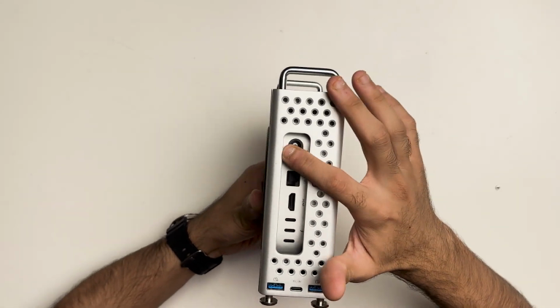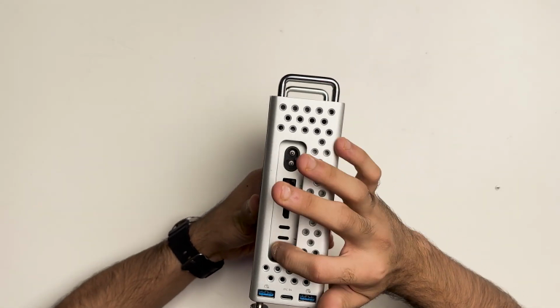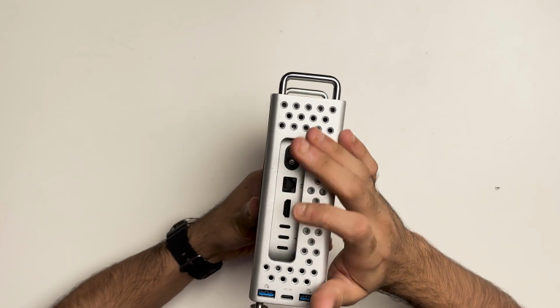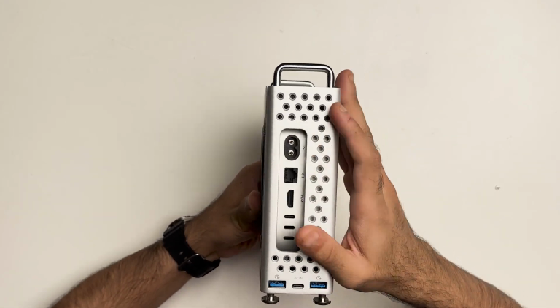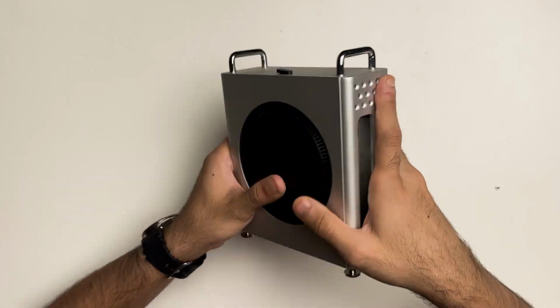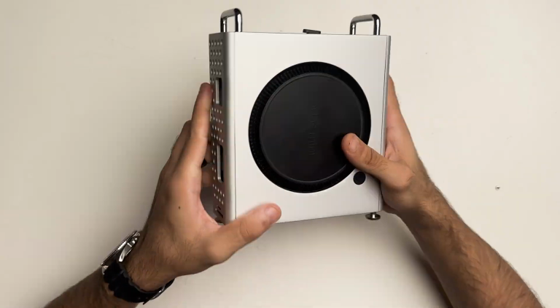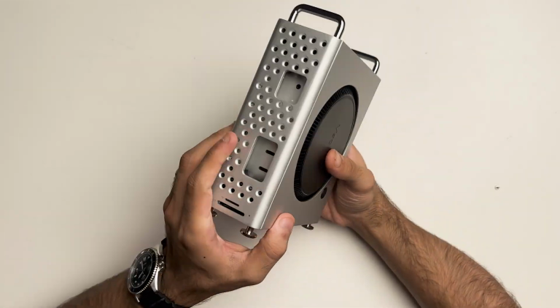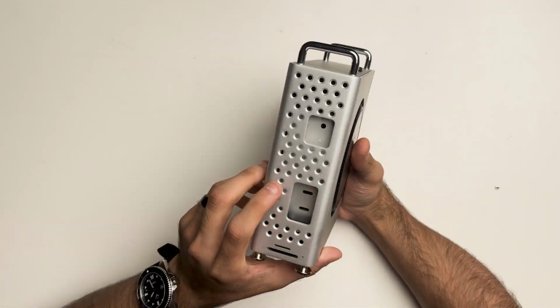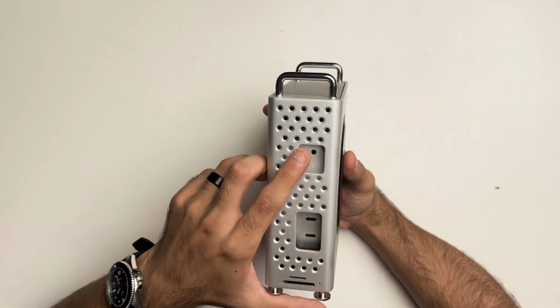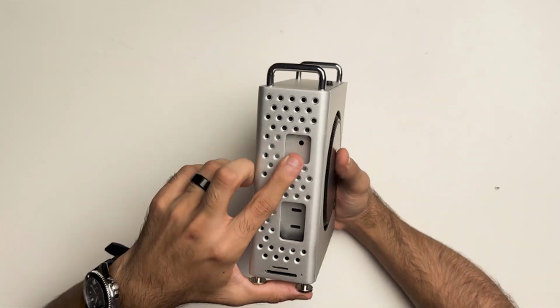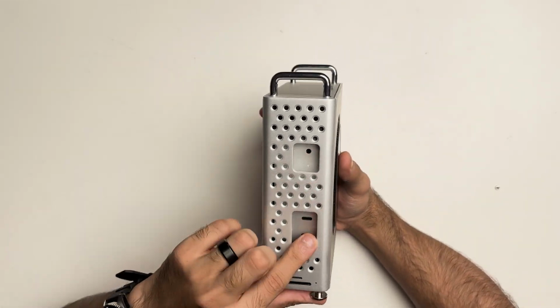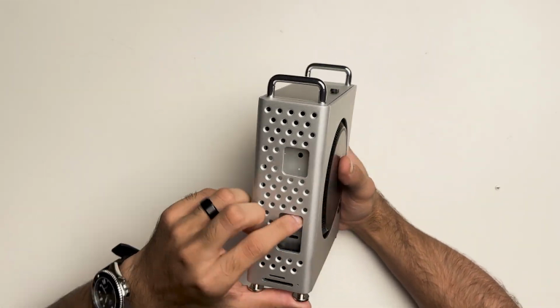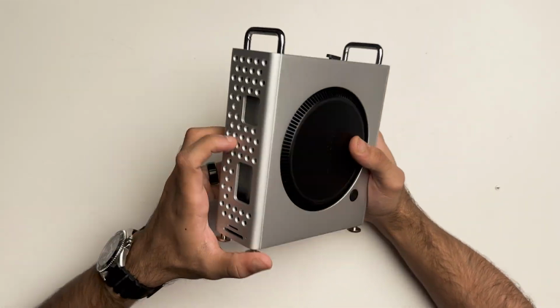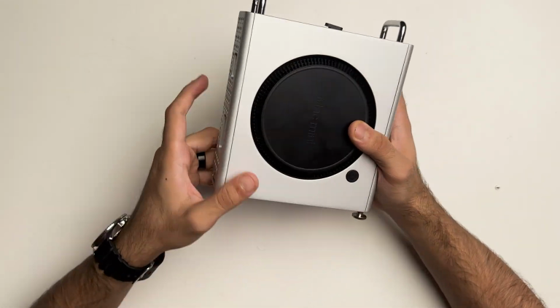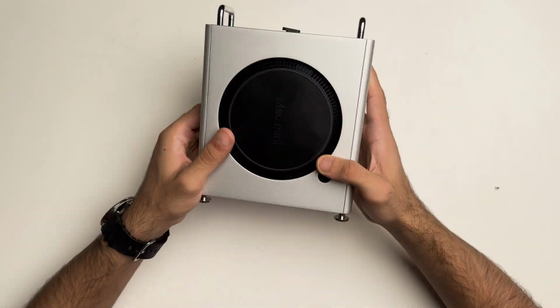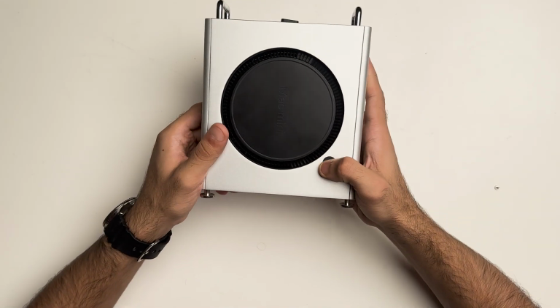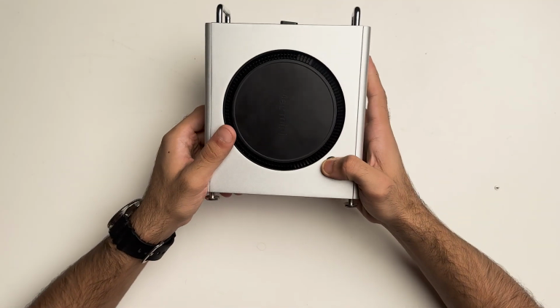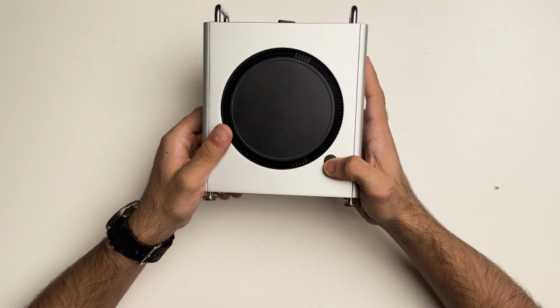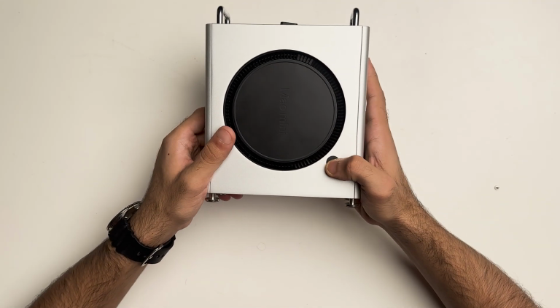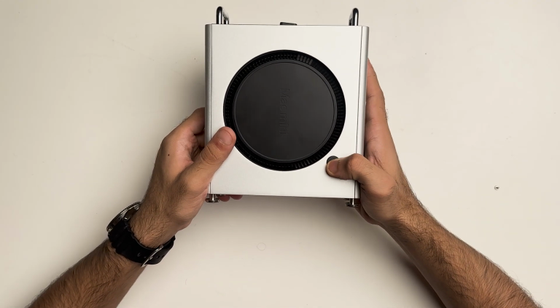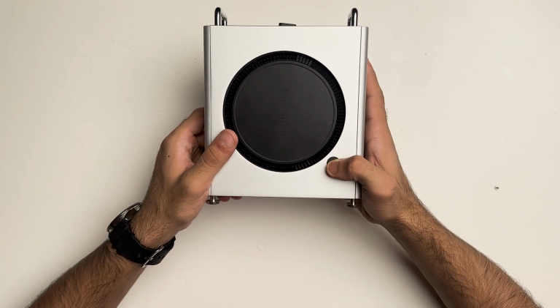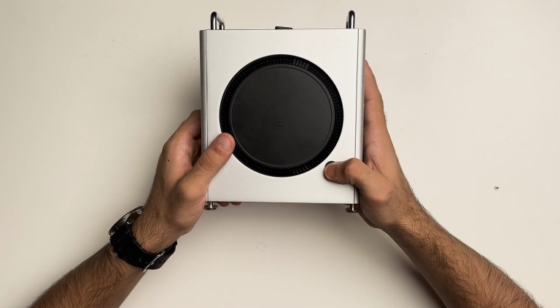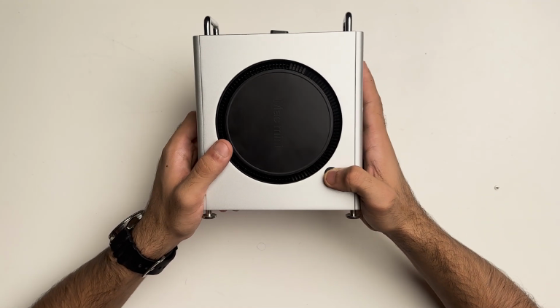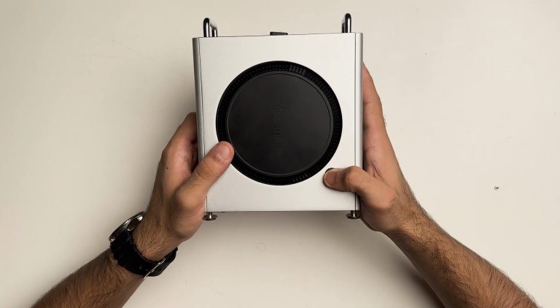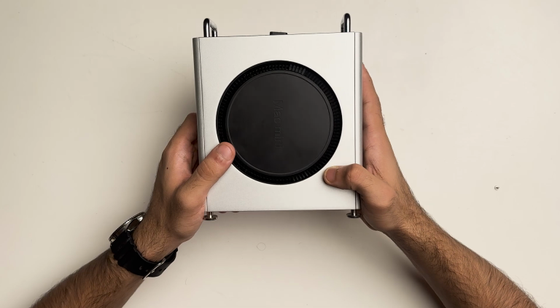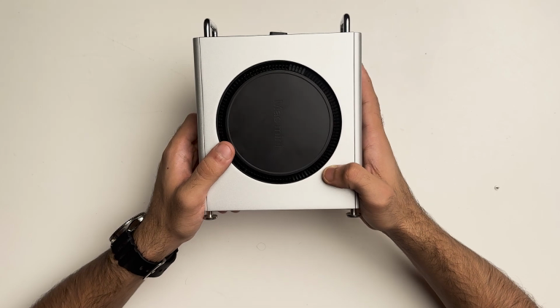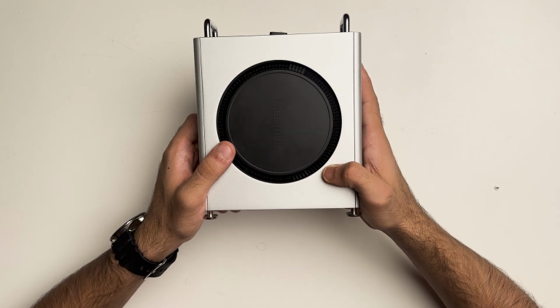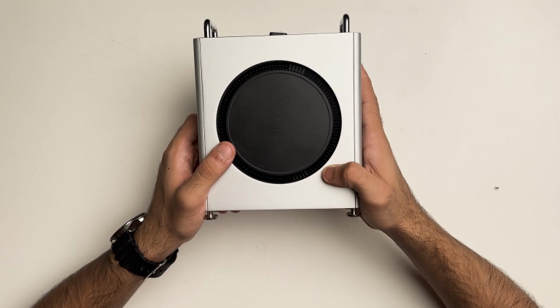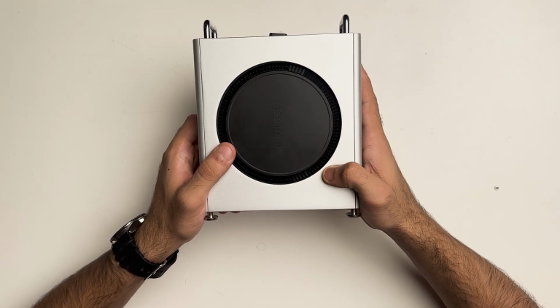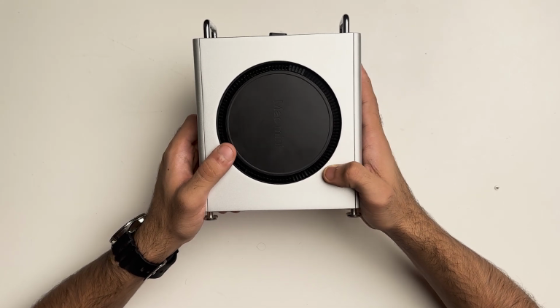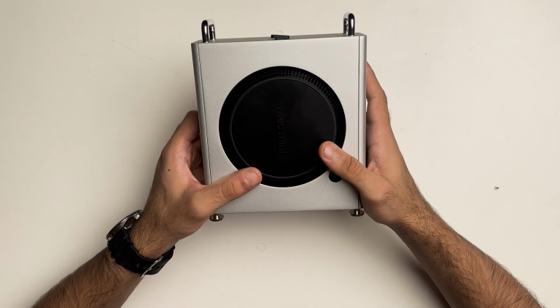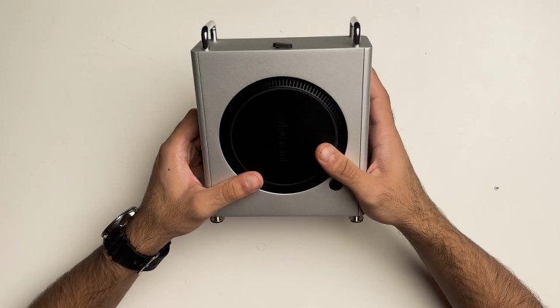You can see the back I/O lines up, the front I/O is here, and even the power button which is really tactile.